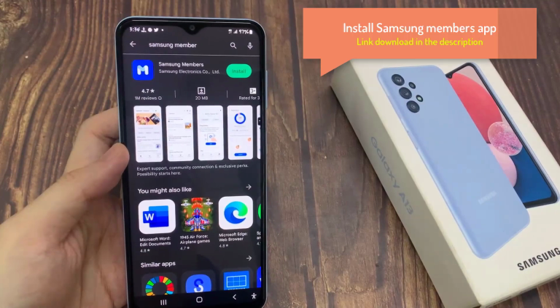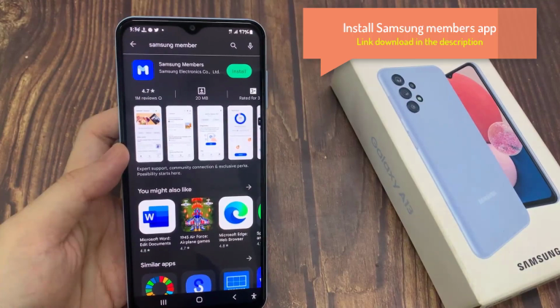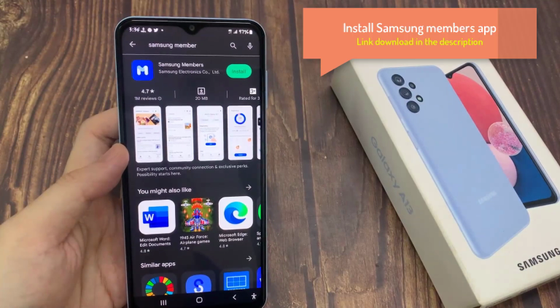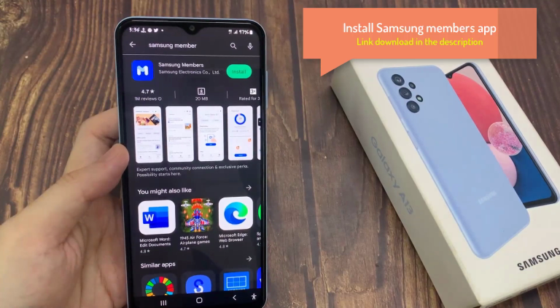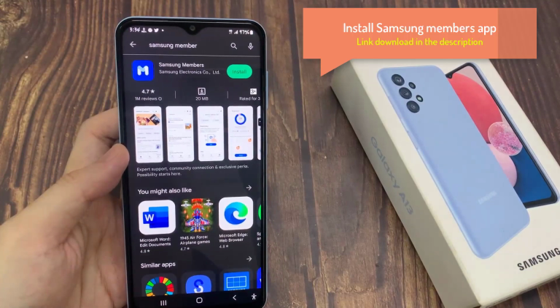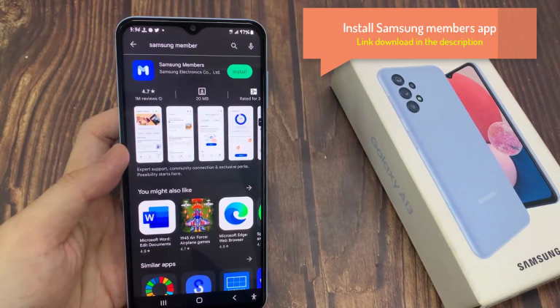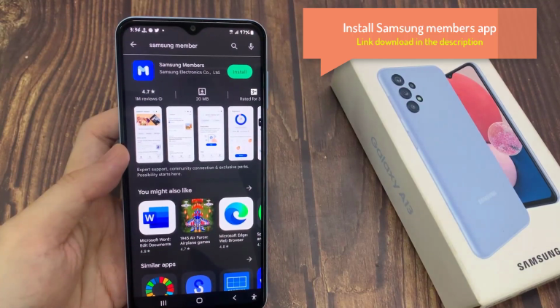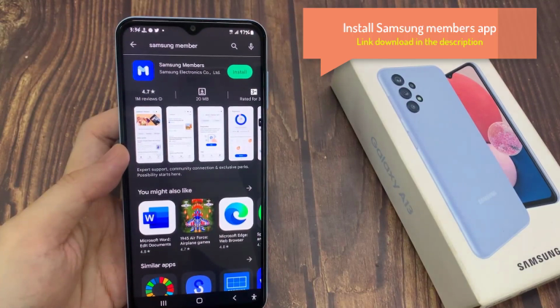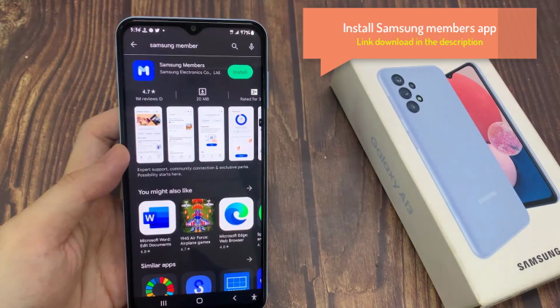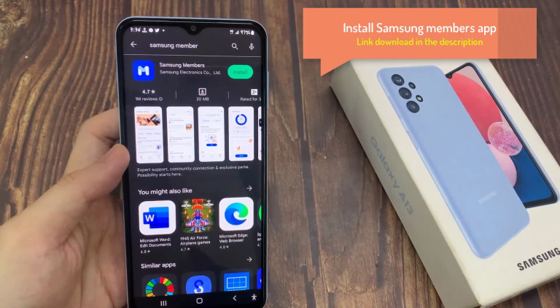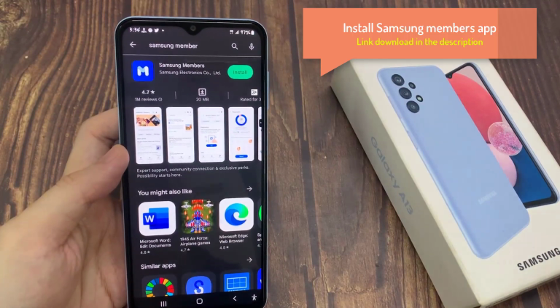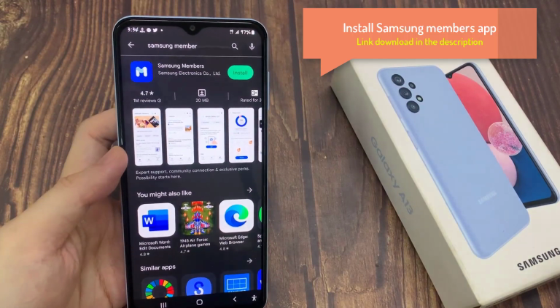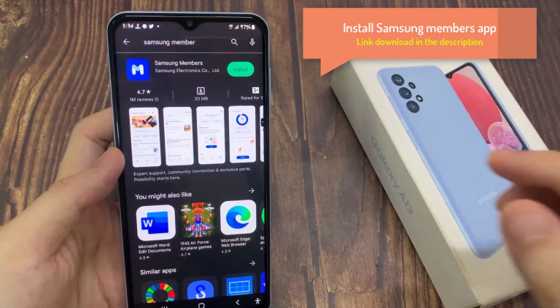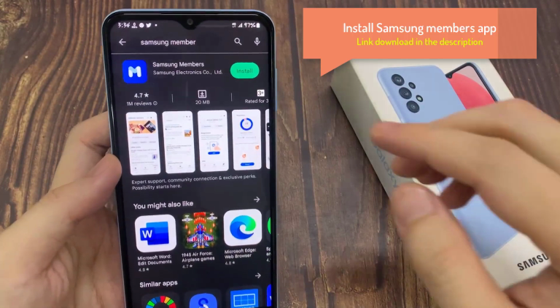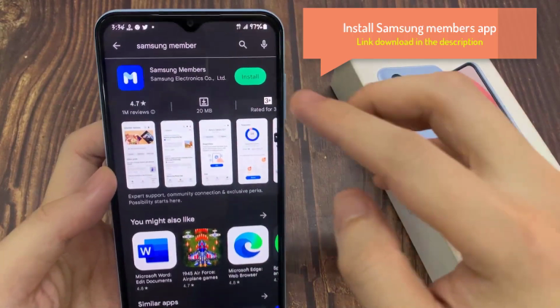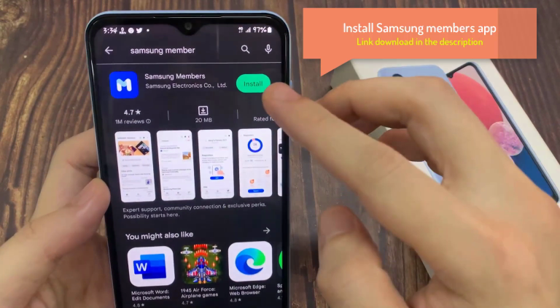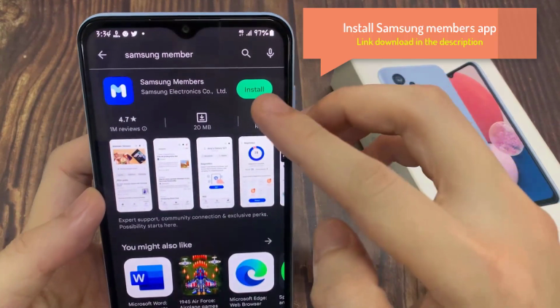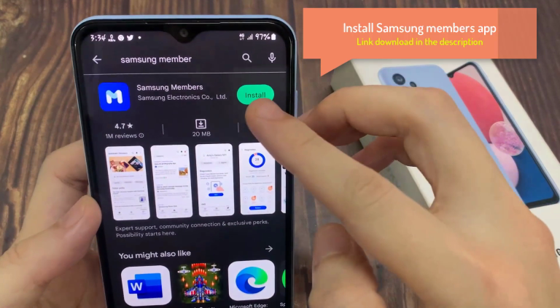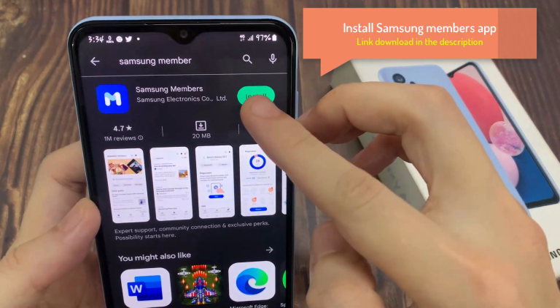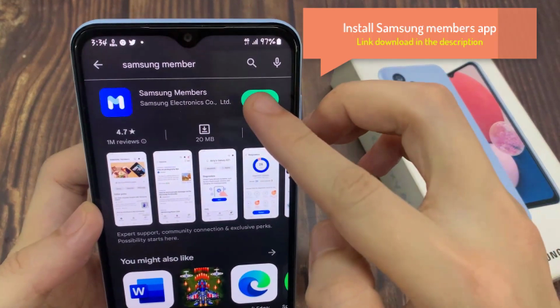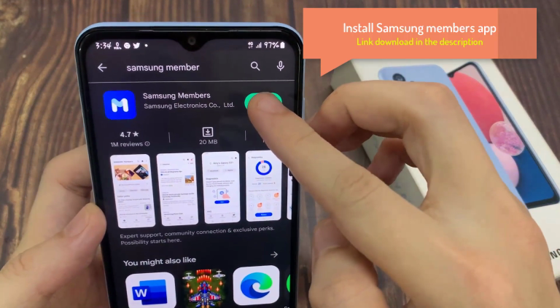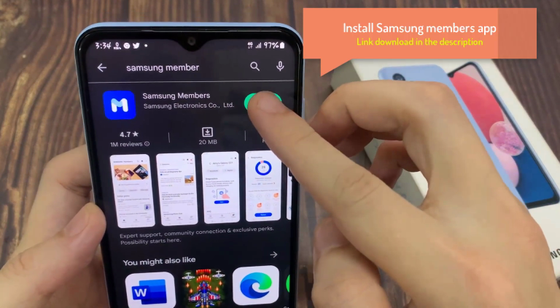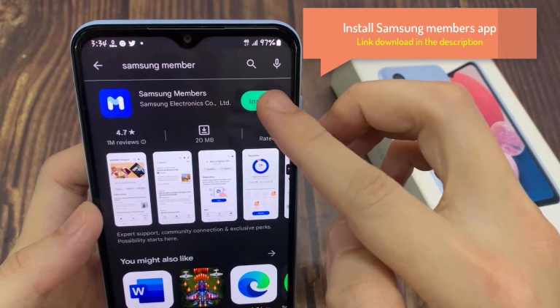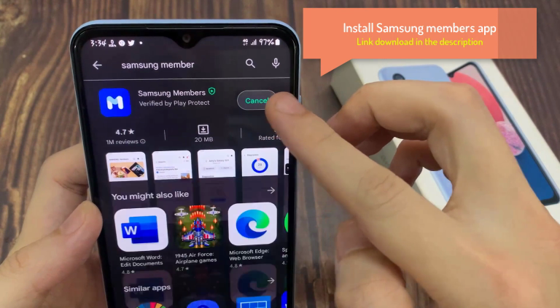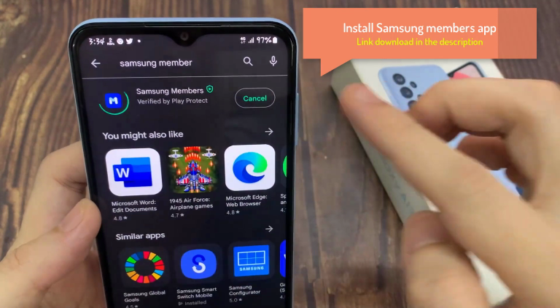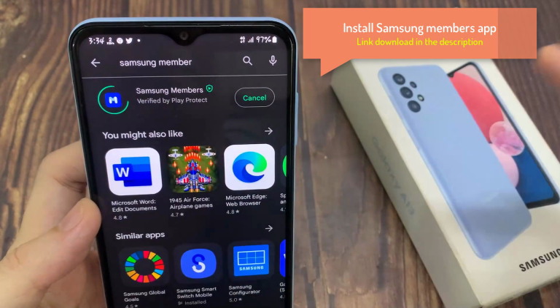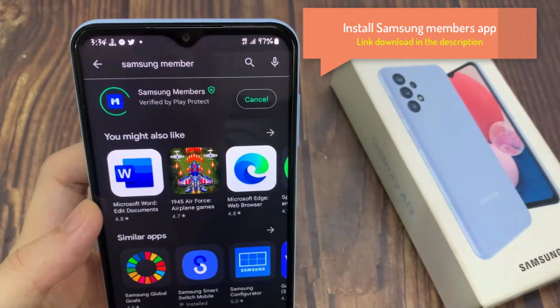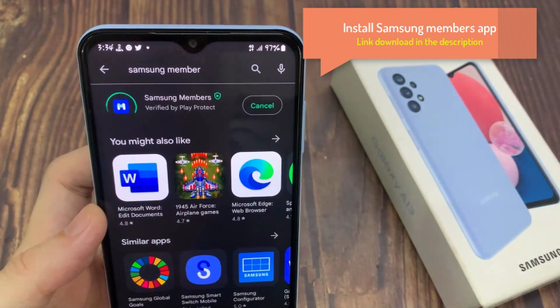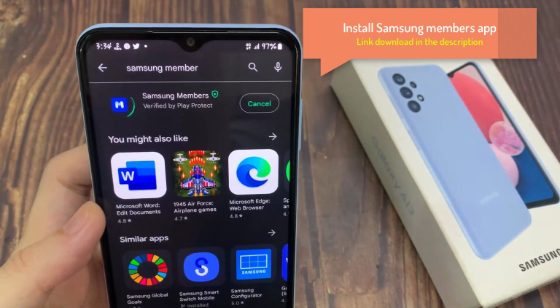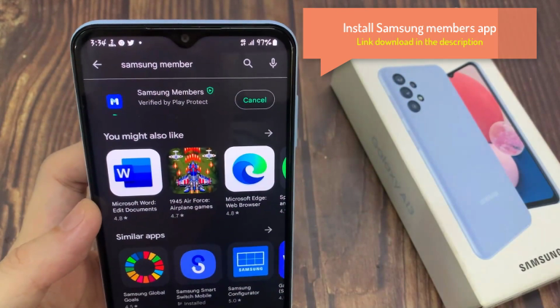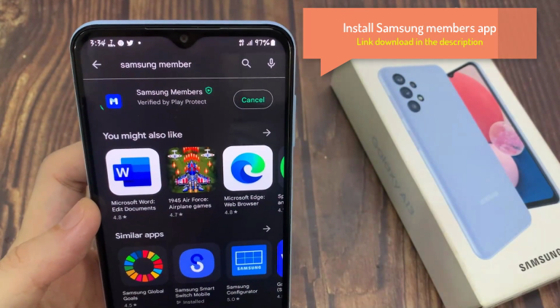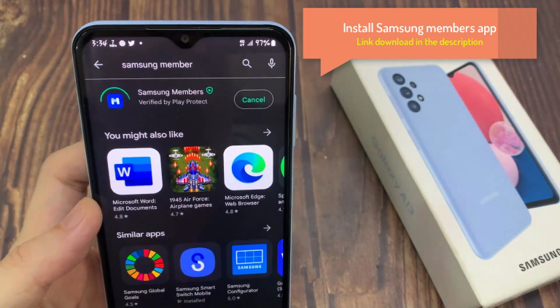First, open the Google Play Store. Search for the Samsung Members app, then install it on your phone.